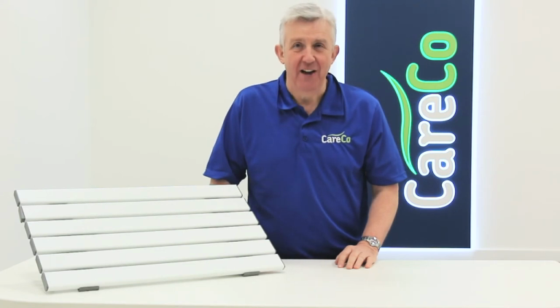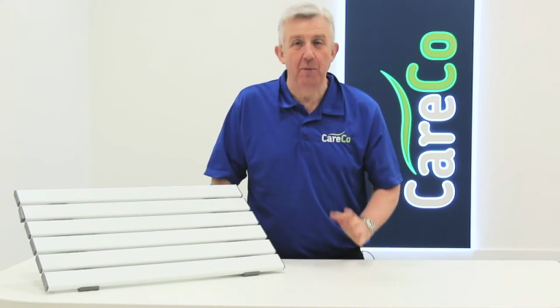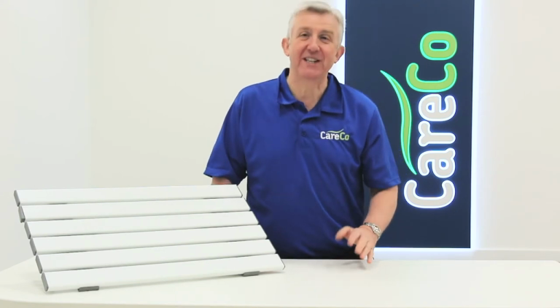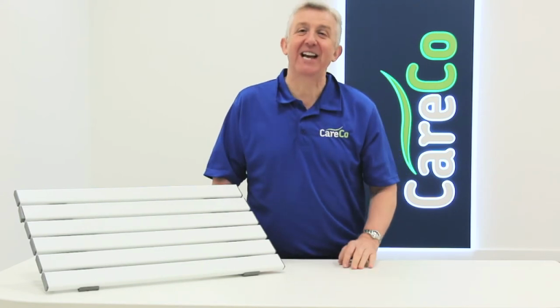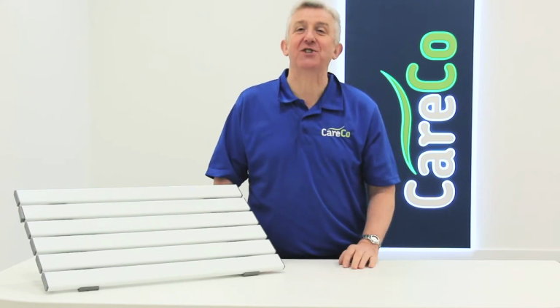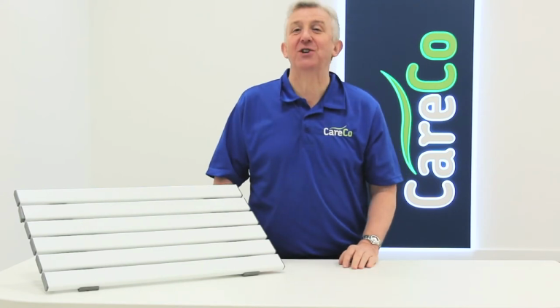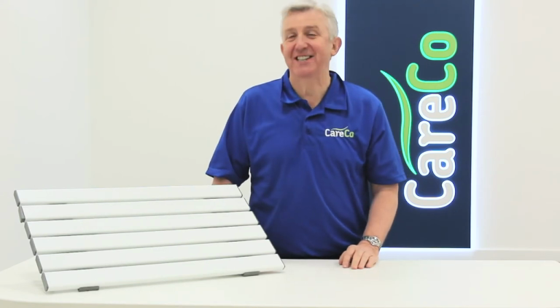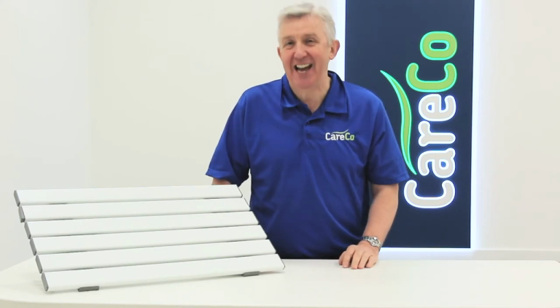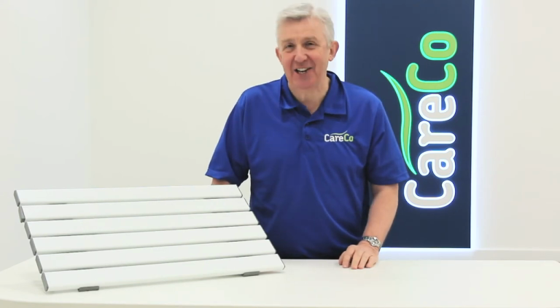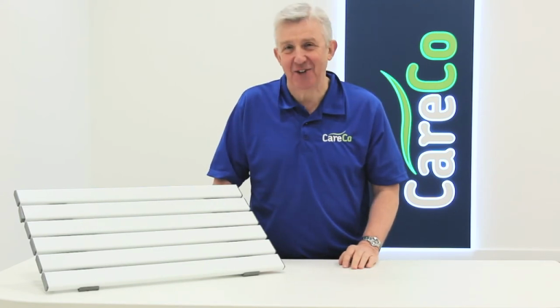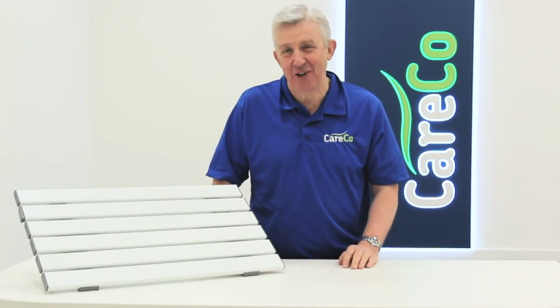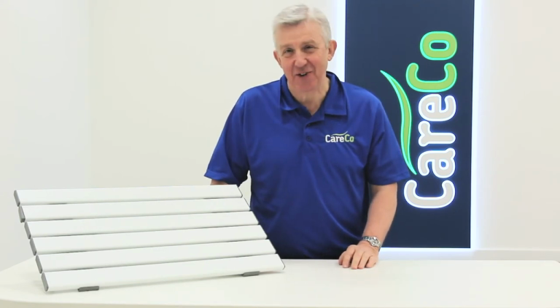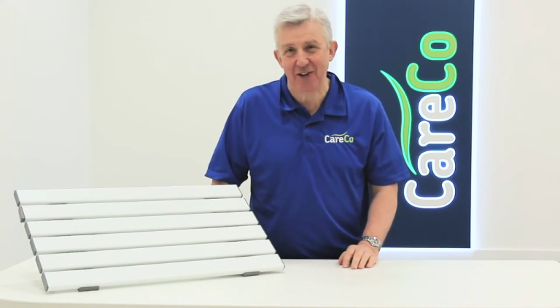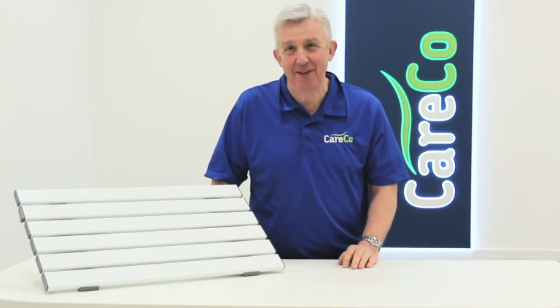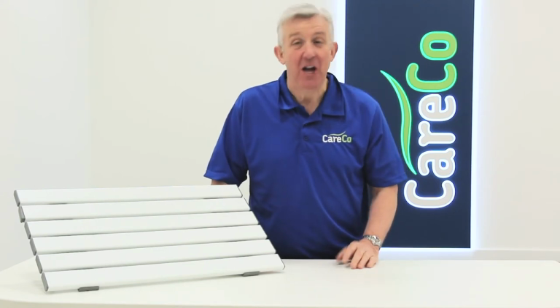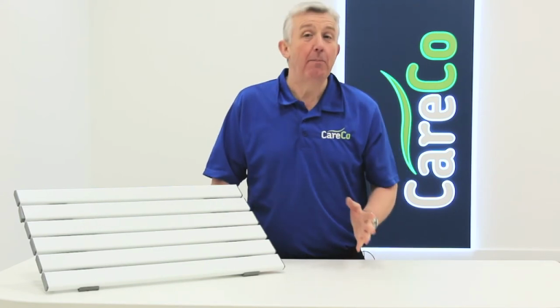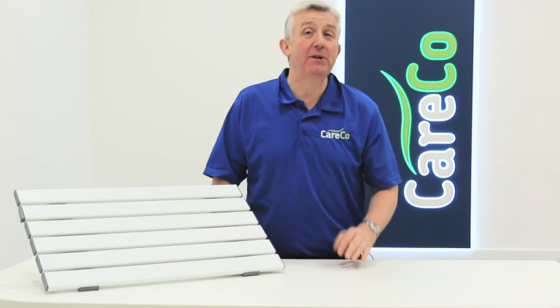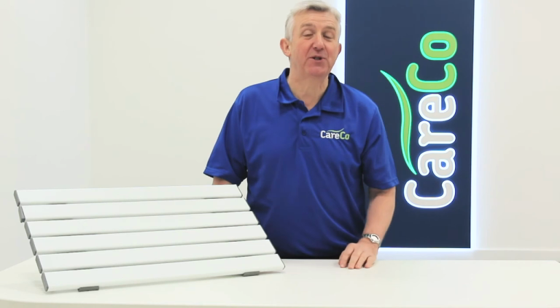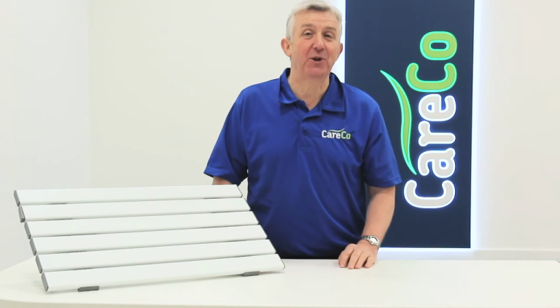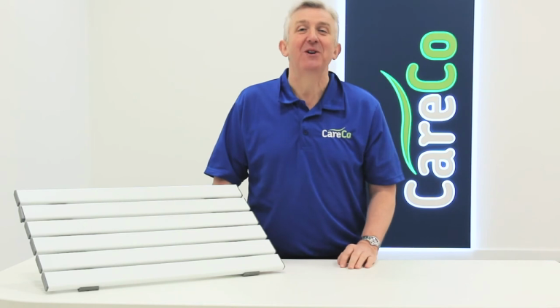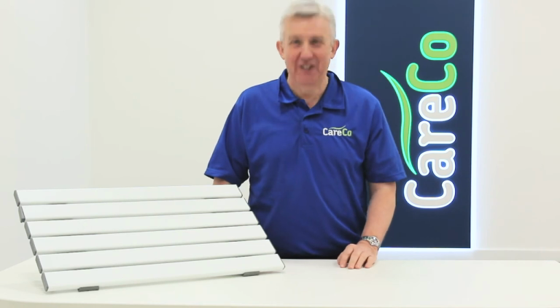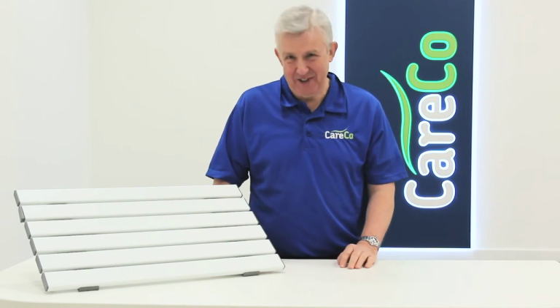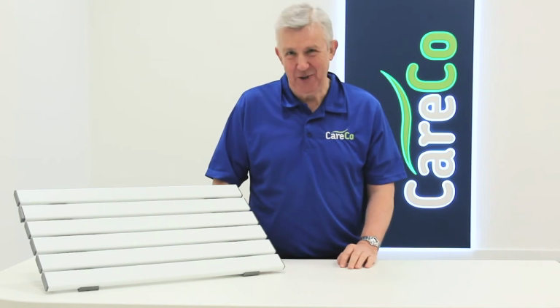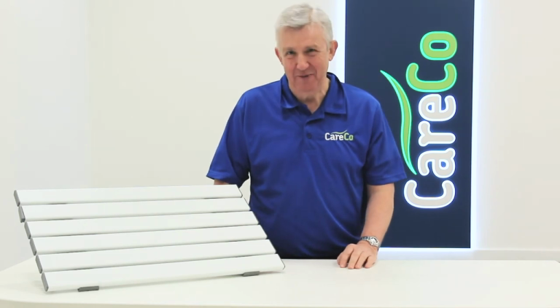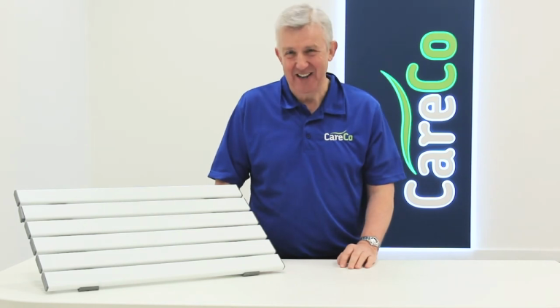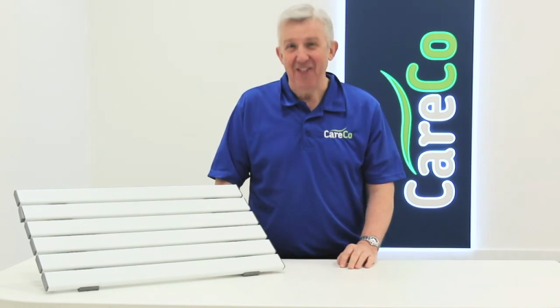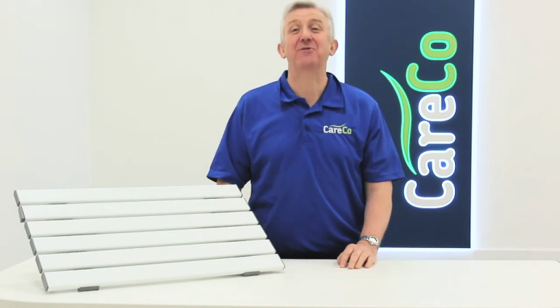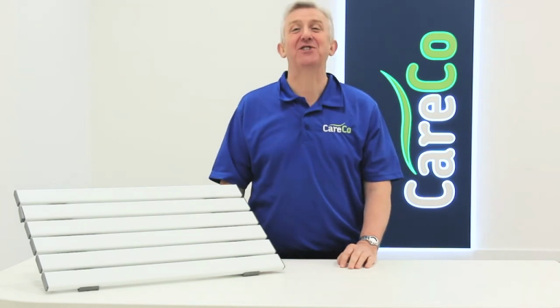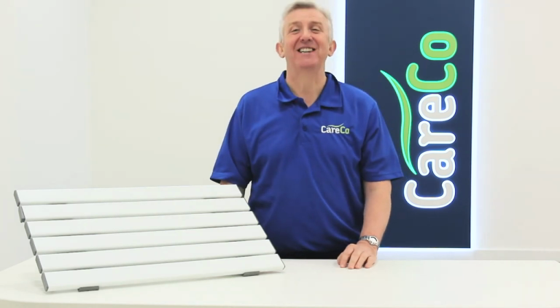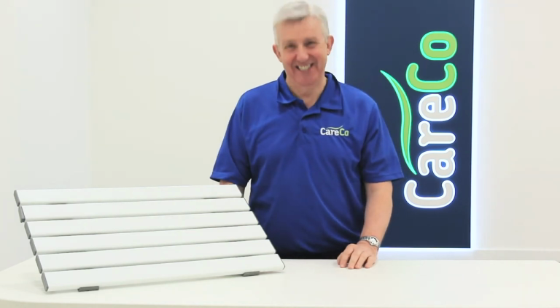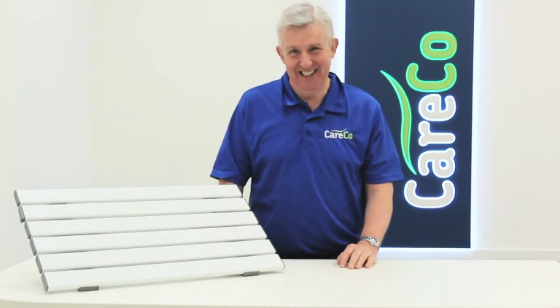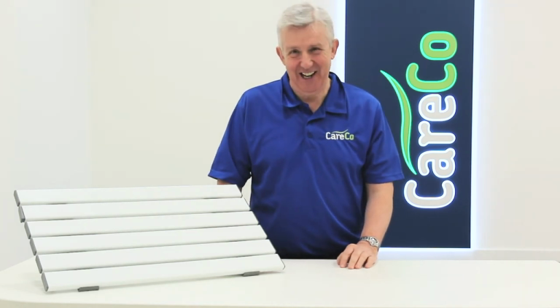For more details look at careco.co.uk, pop into a store or give us a call. Thanks for watching, take care.